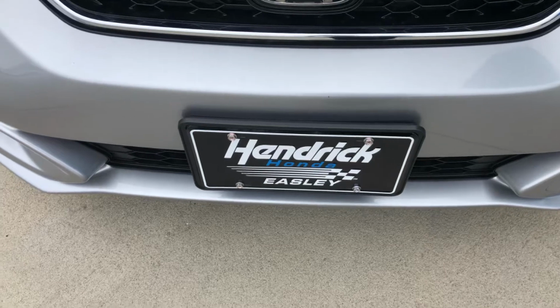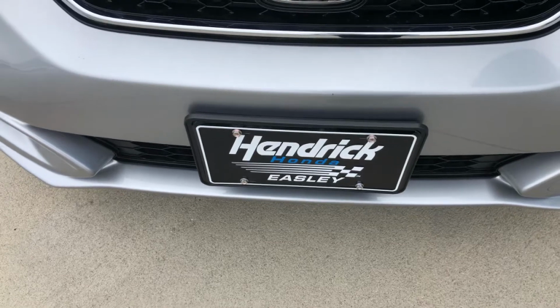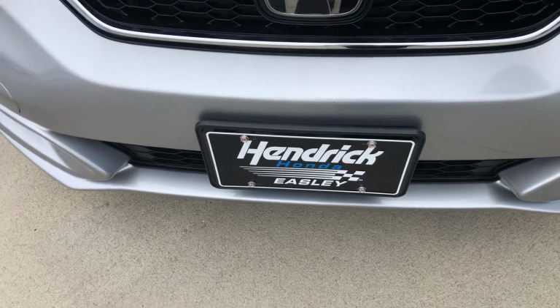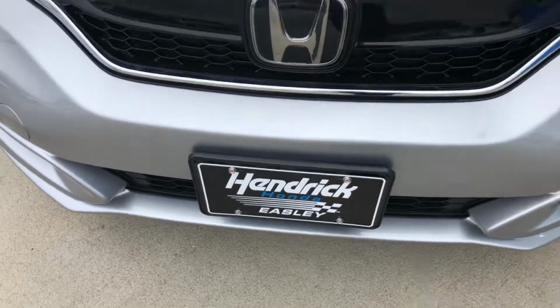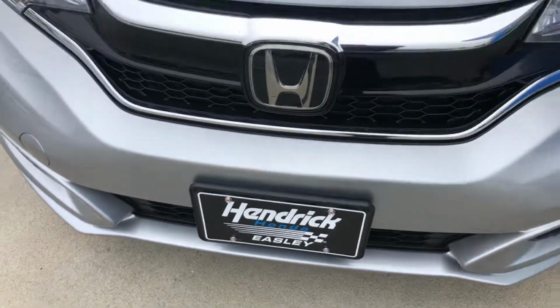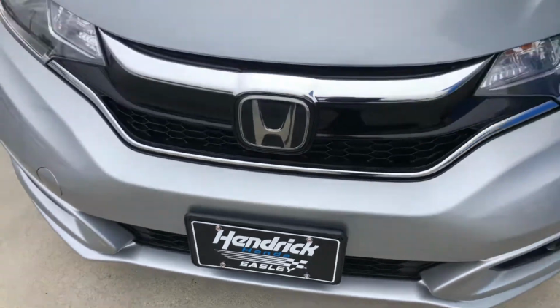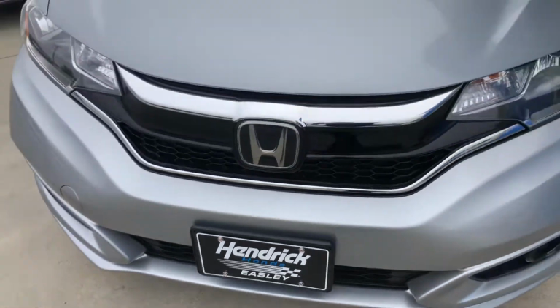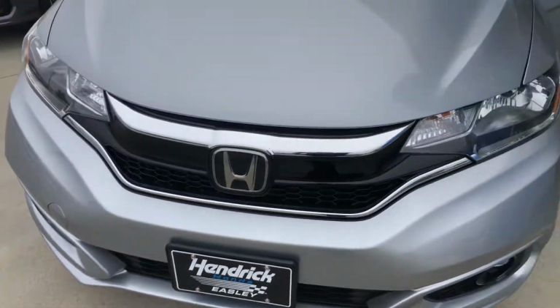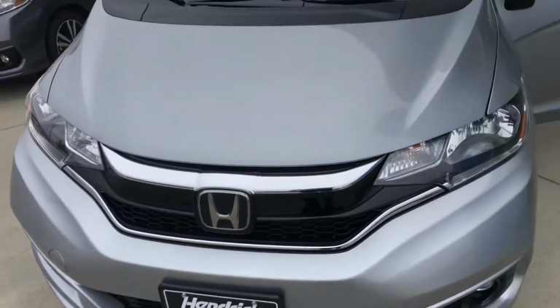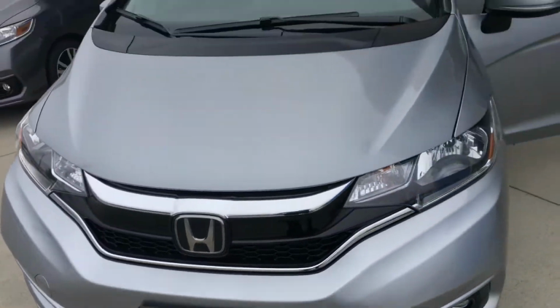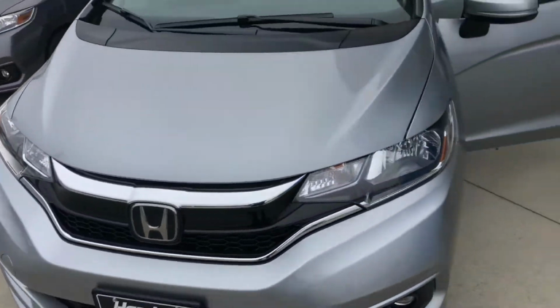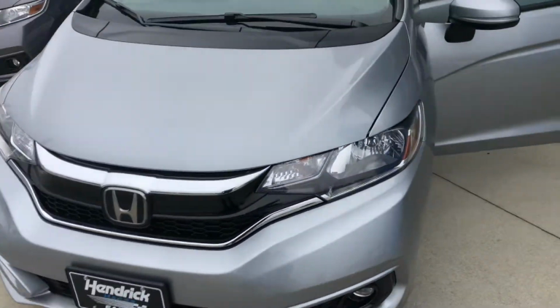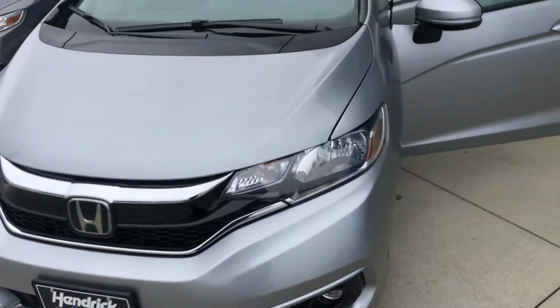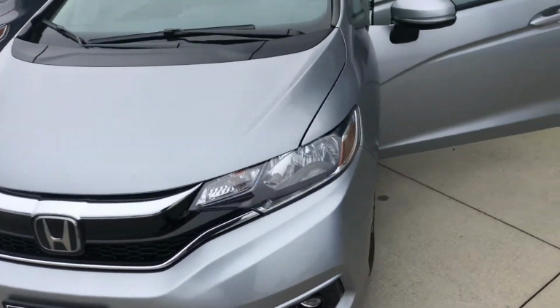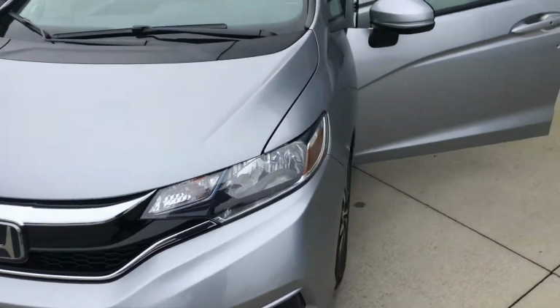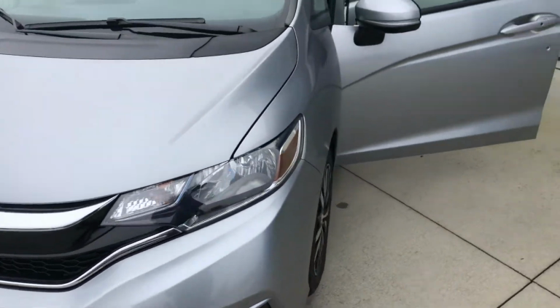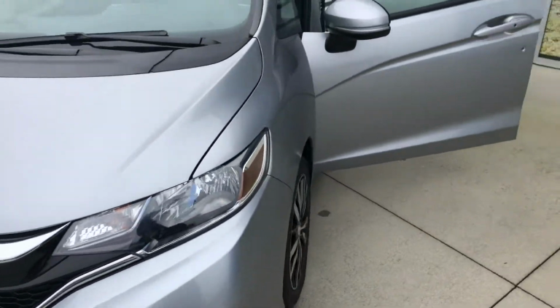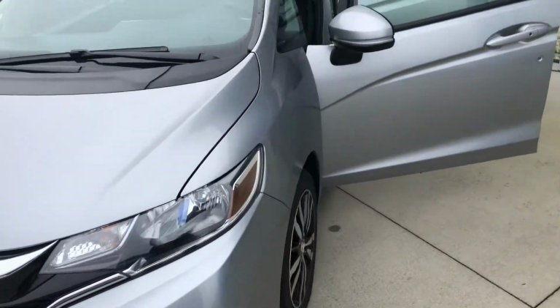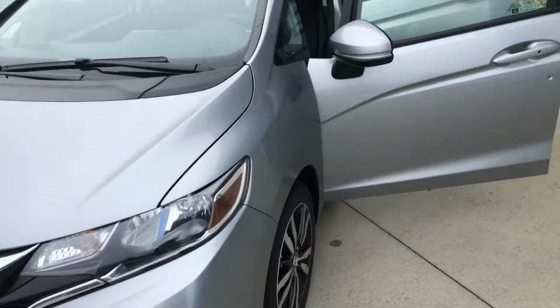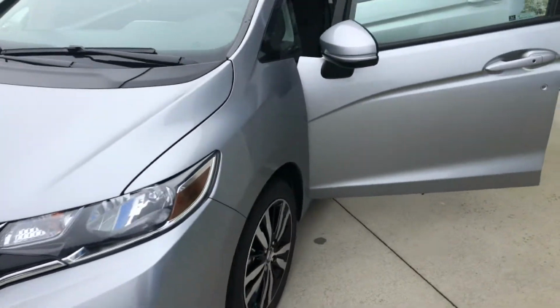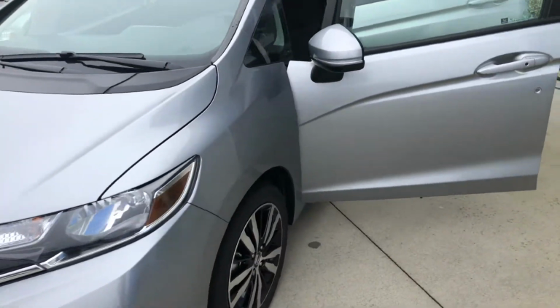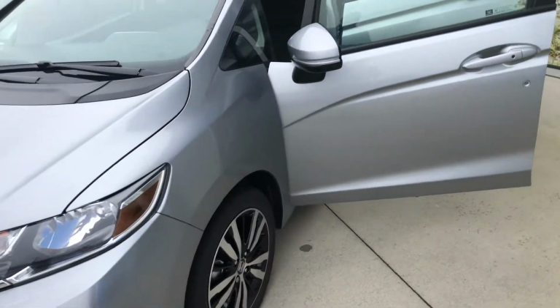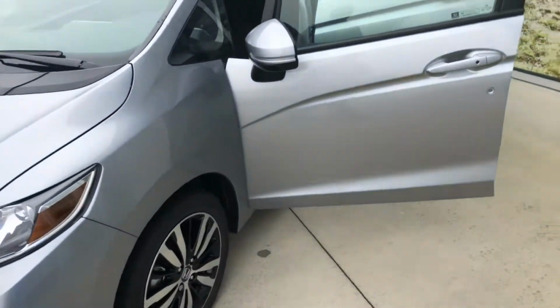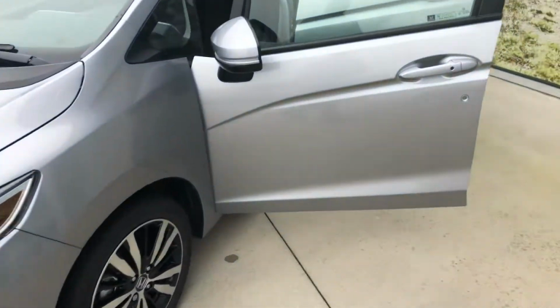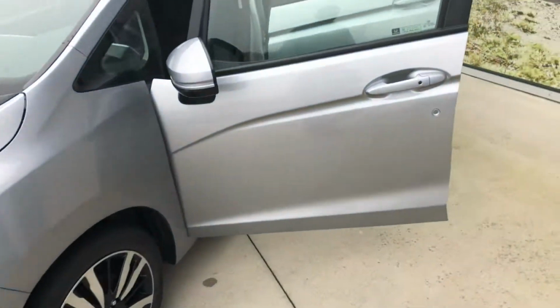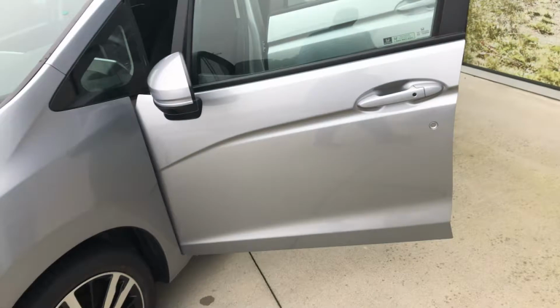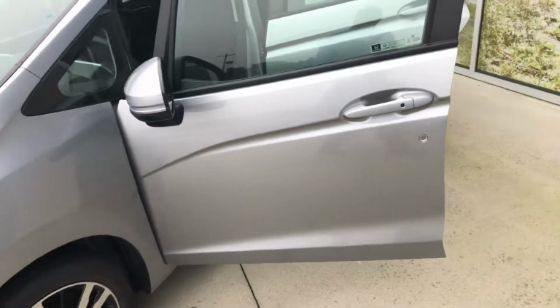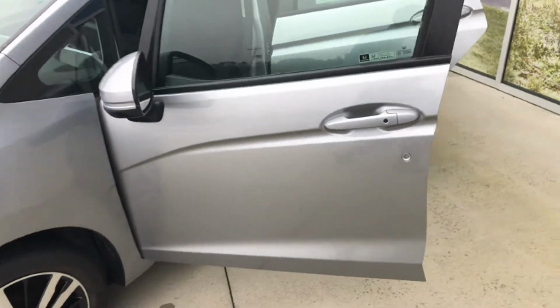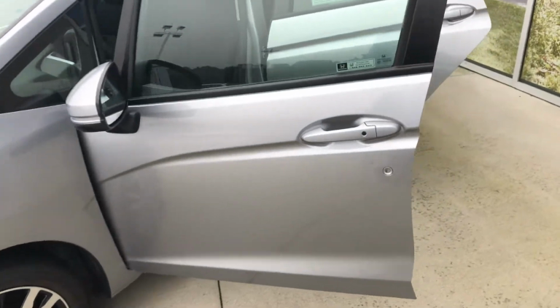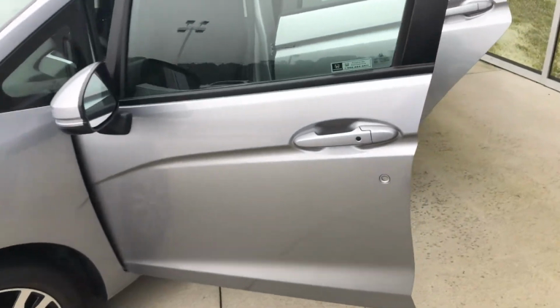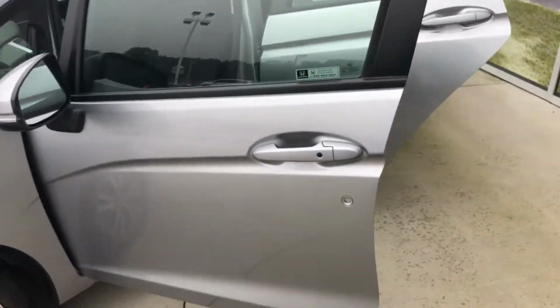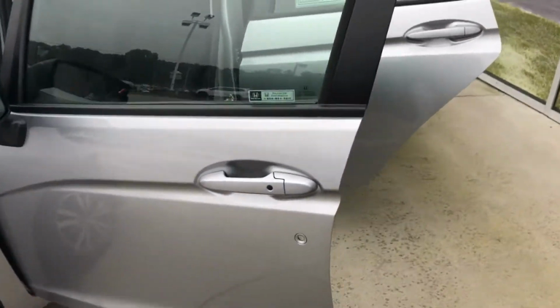David here at Hendrick Honda Easley. Saw your inquiry on a Lunar Silver Honda Fit EX 2020.